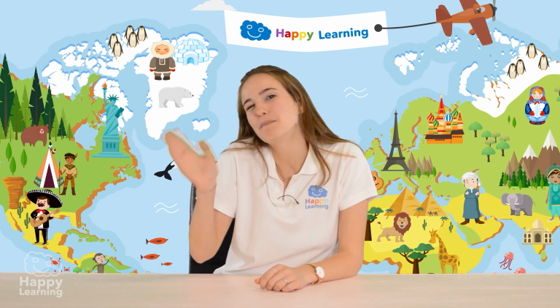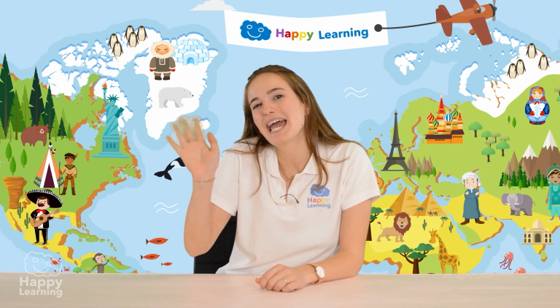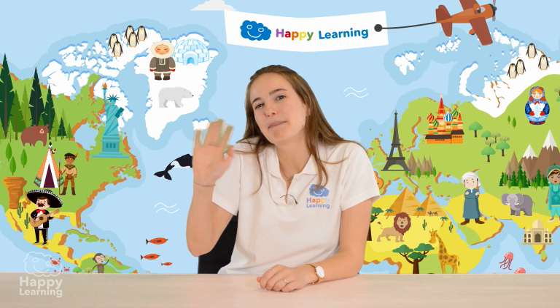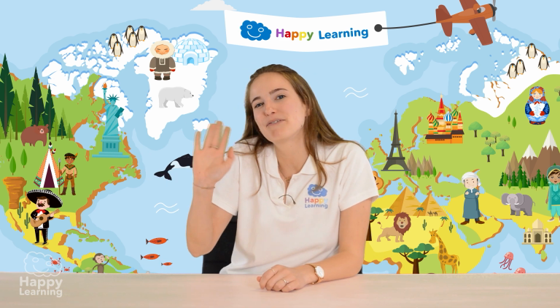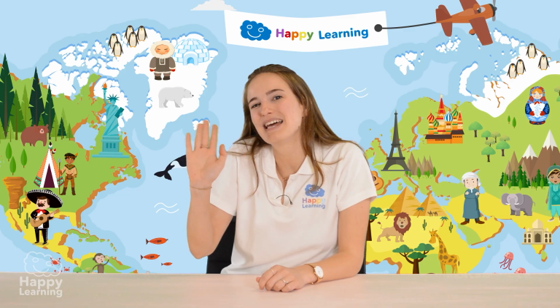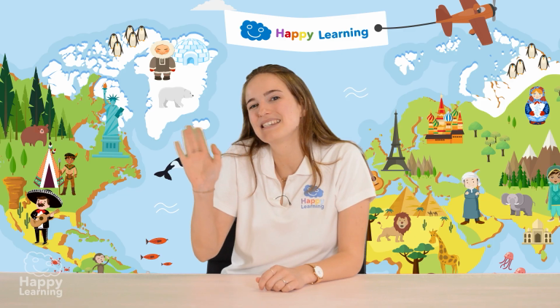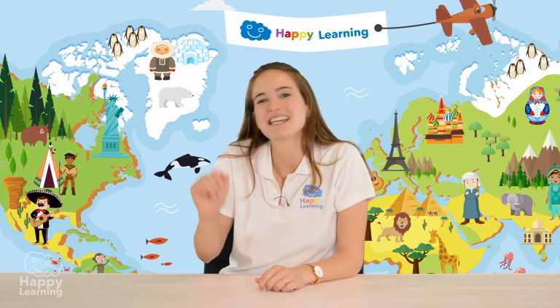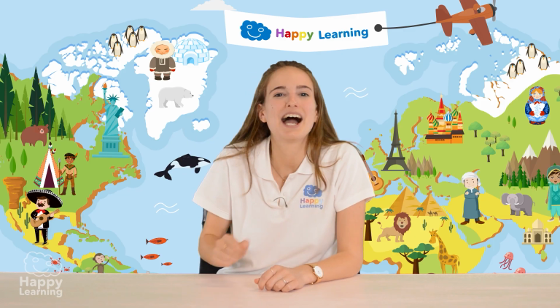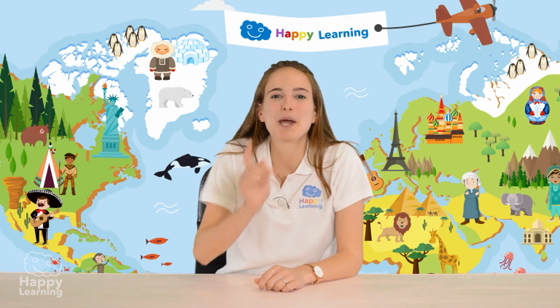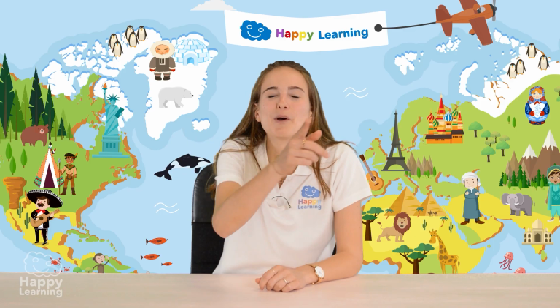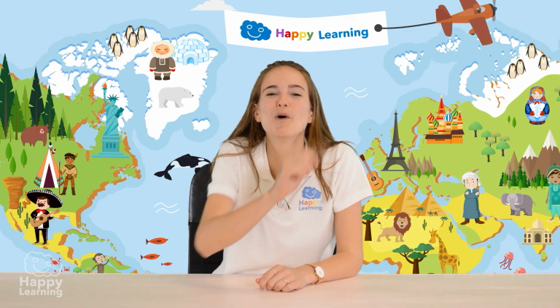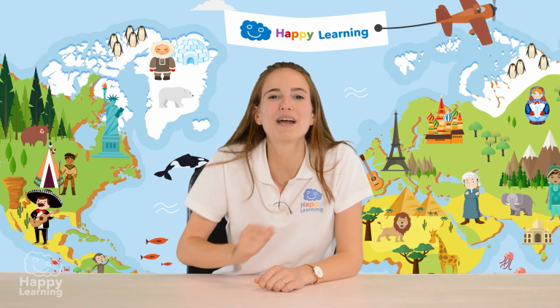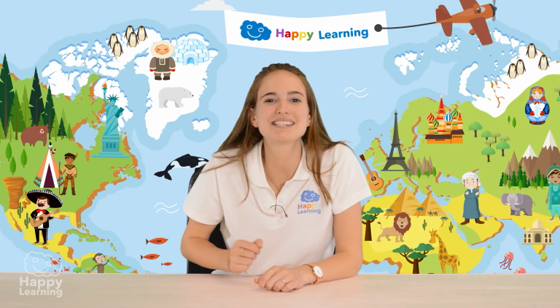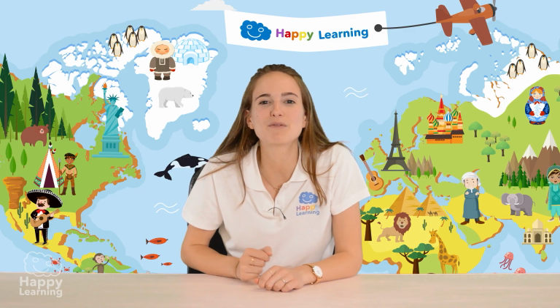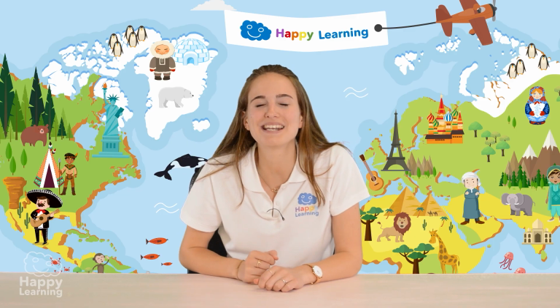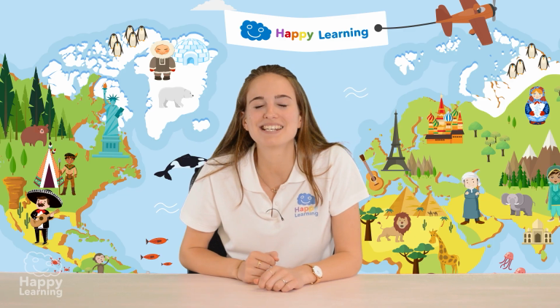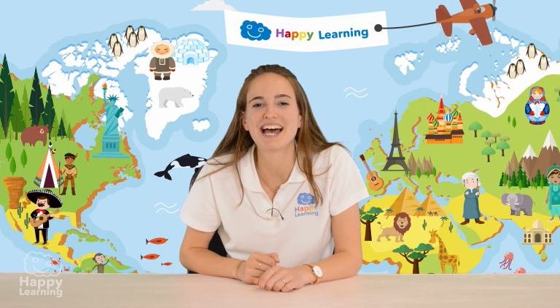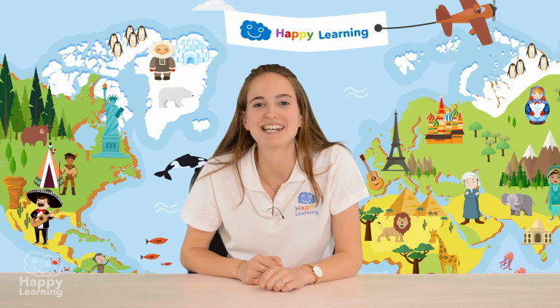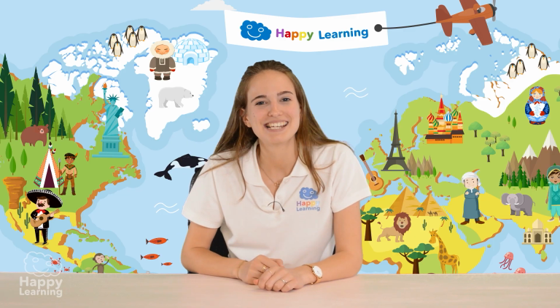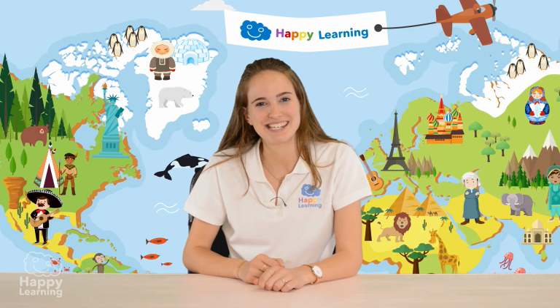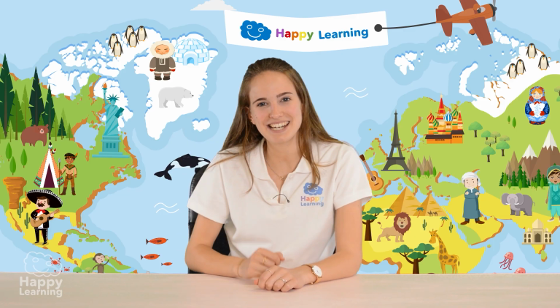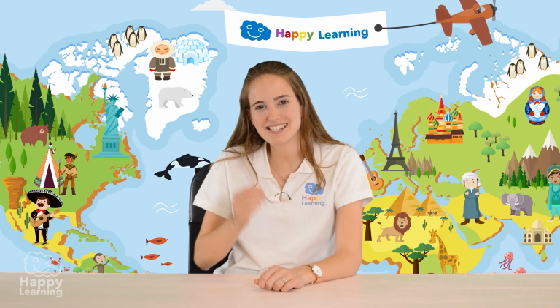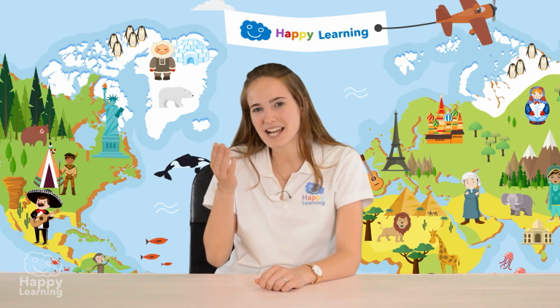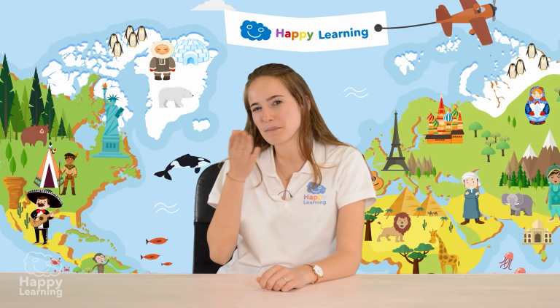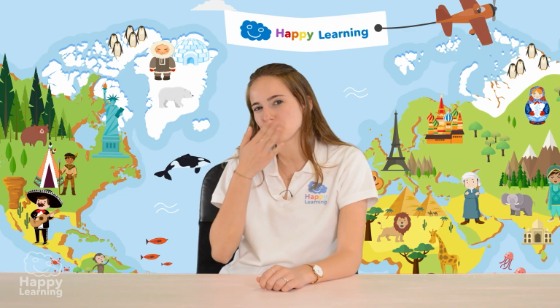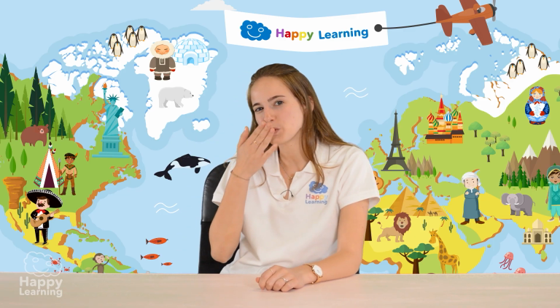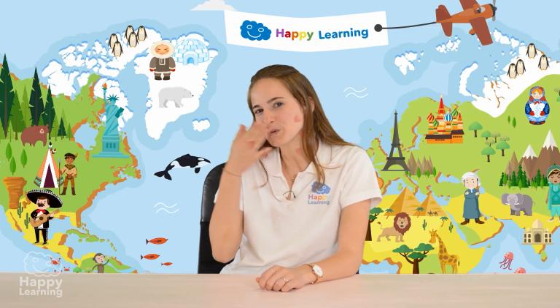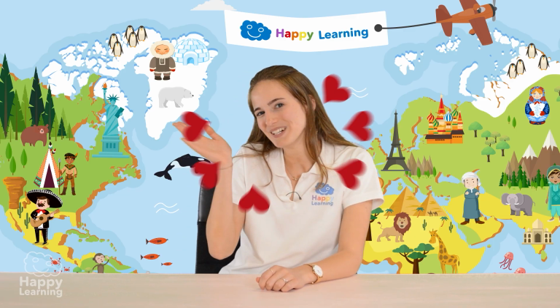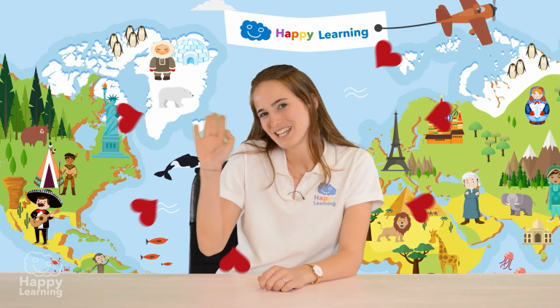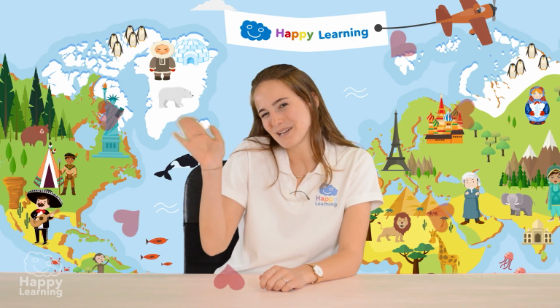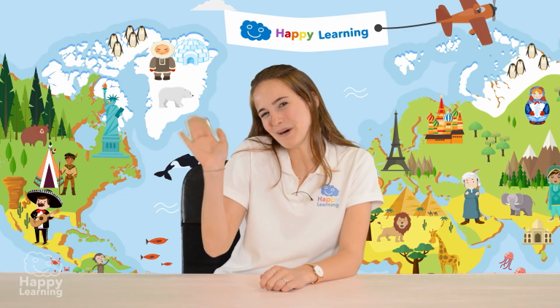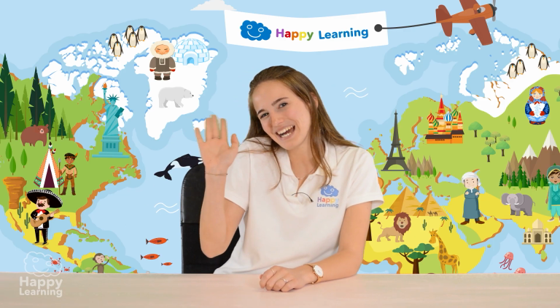Goodbye, happy friends! I hope you're always ready to learn. See you next time! Goodbye! Bye!